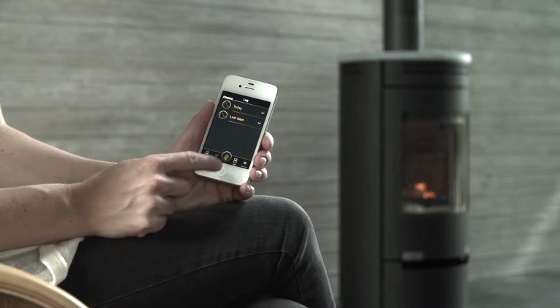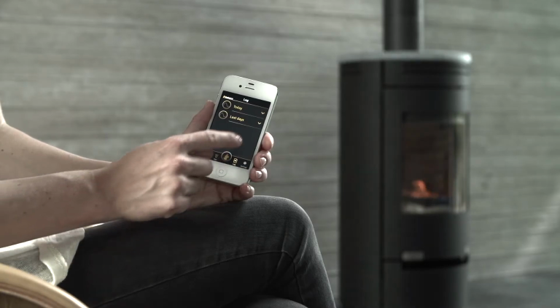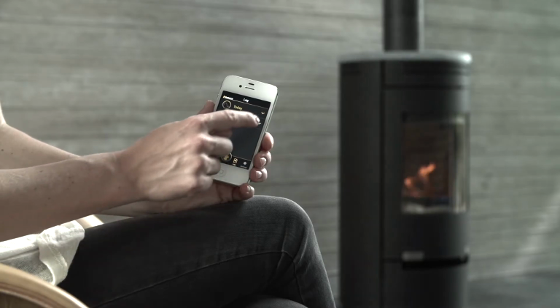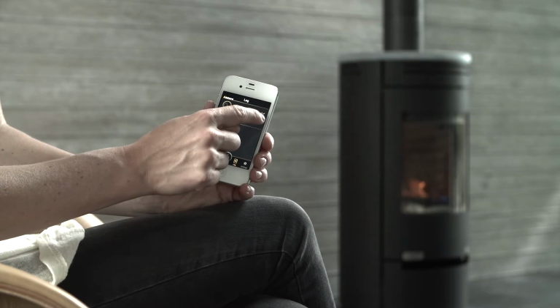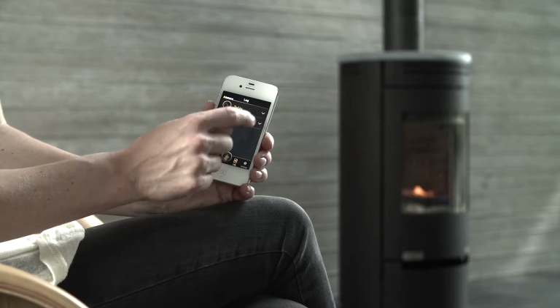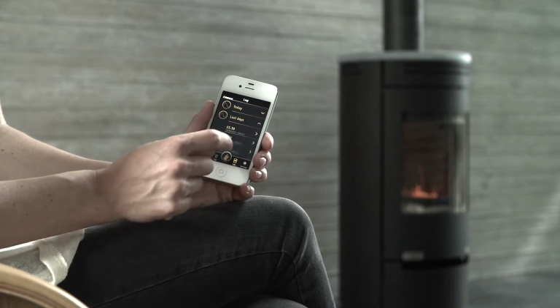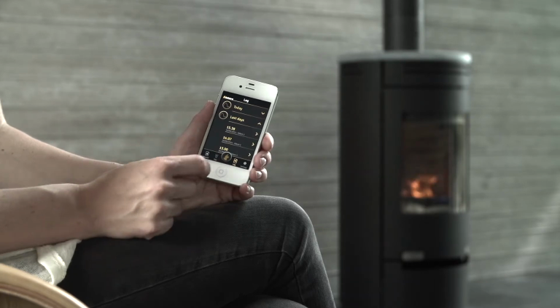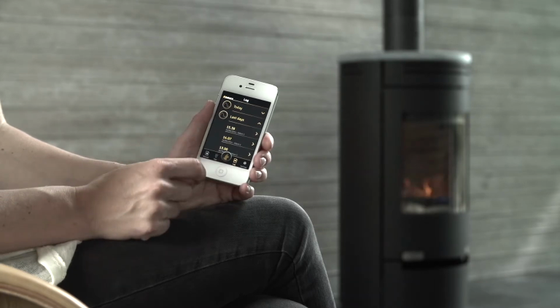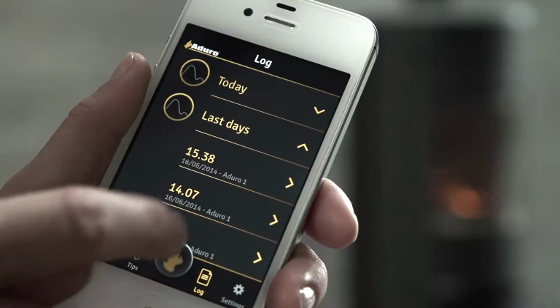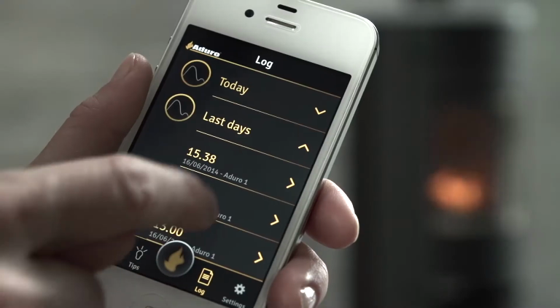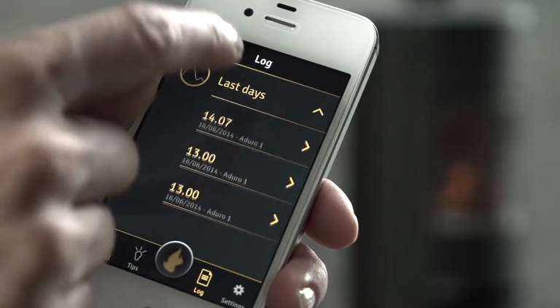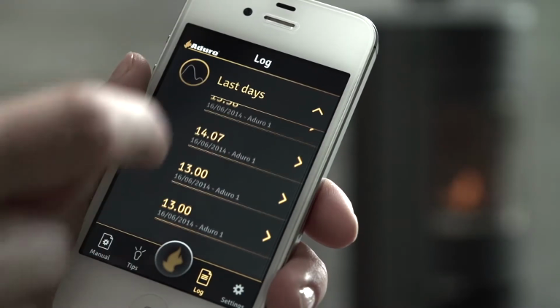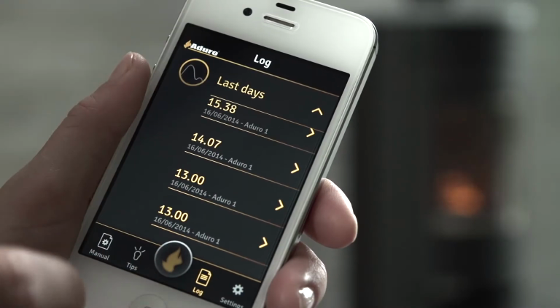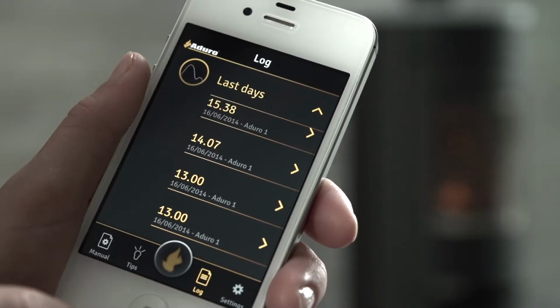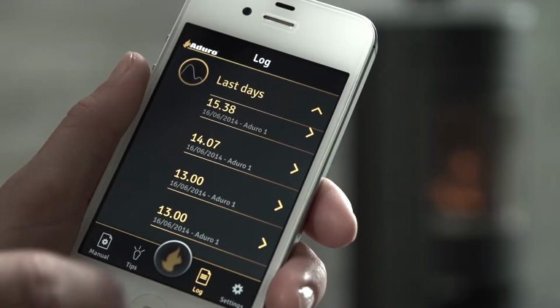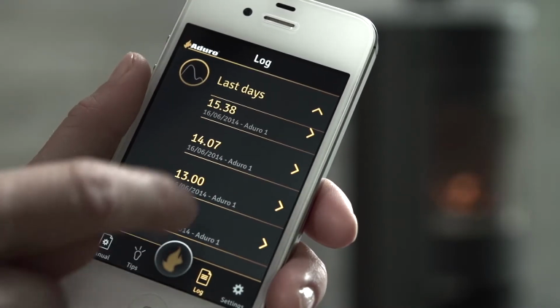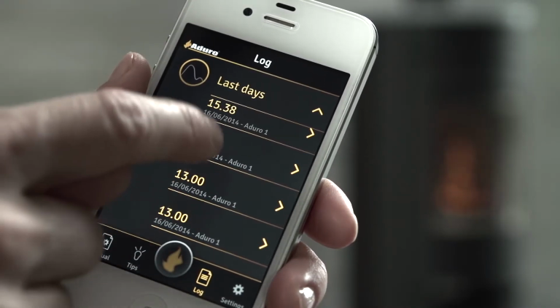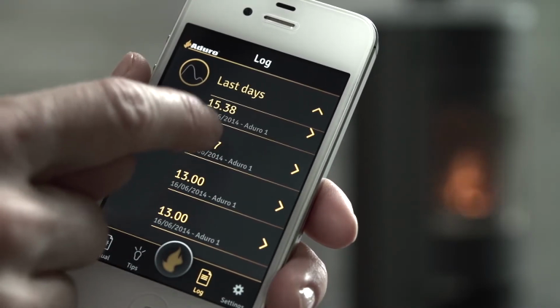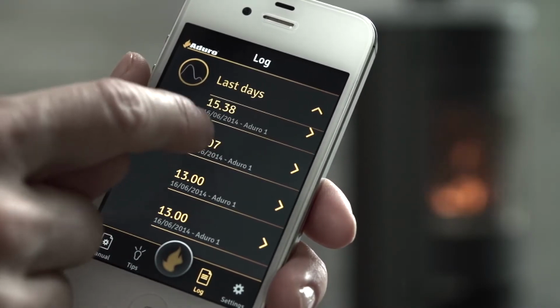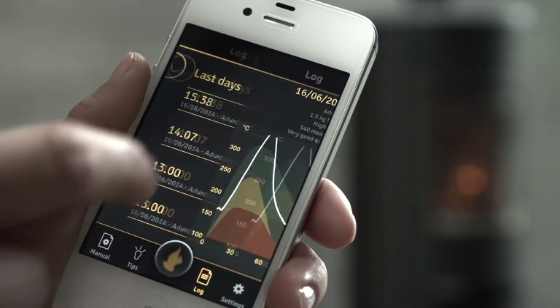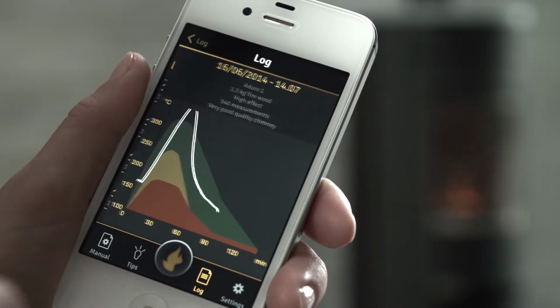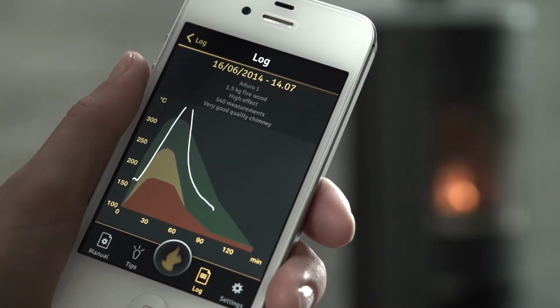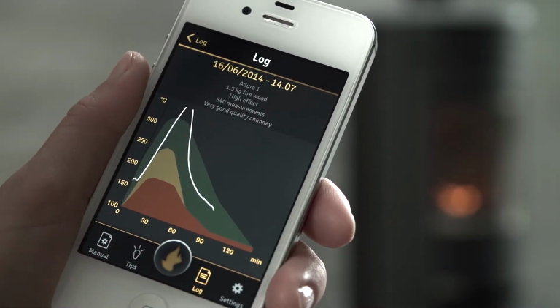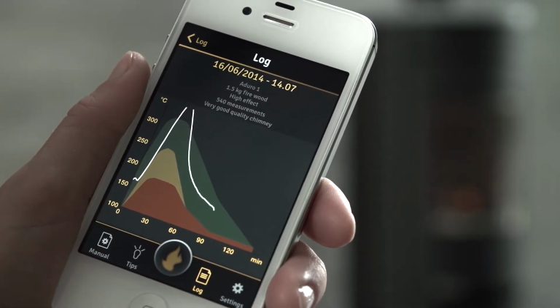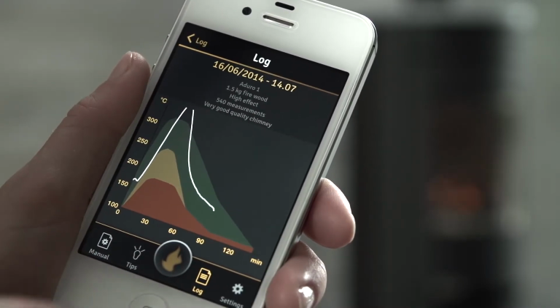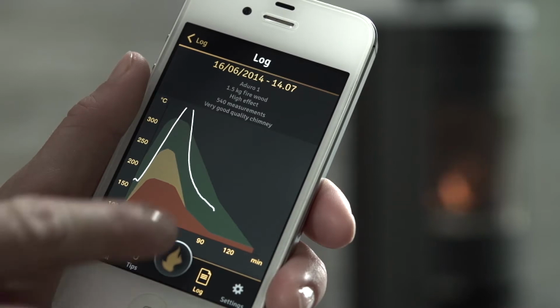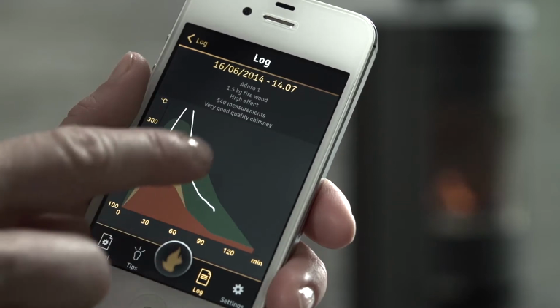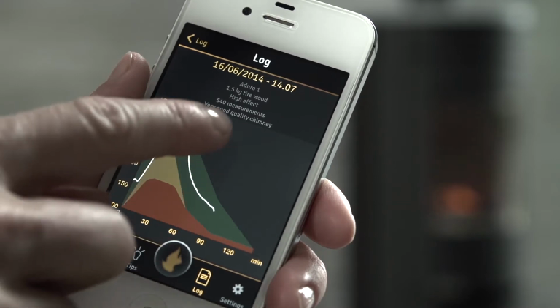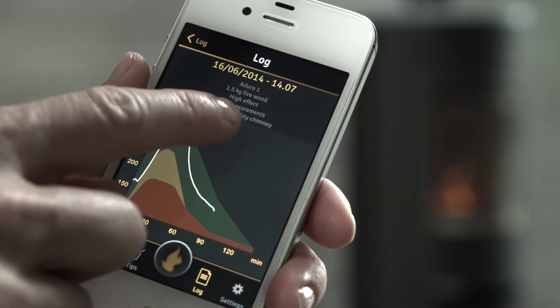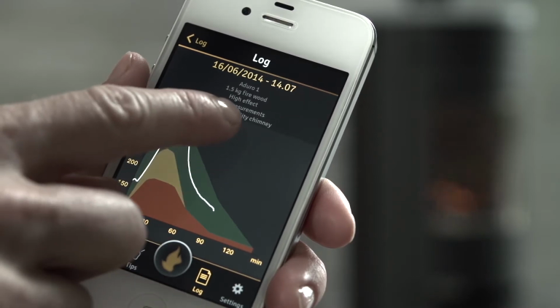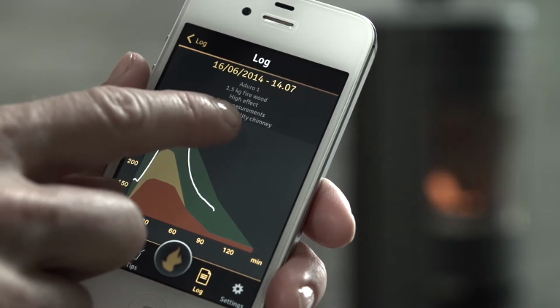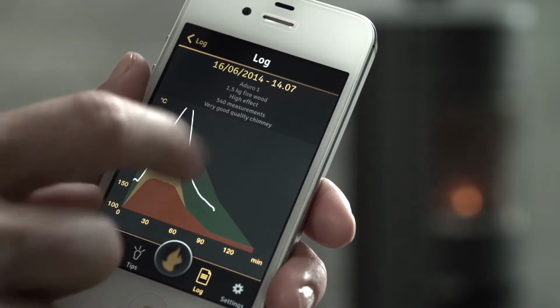The log presents a record of recent use, including how many kilos of wood you've burnt and the amount of CO2 you have saved.